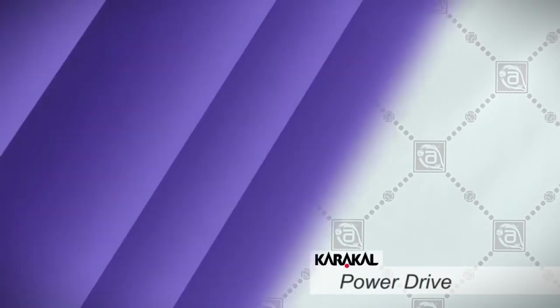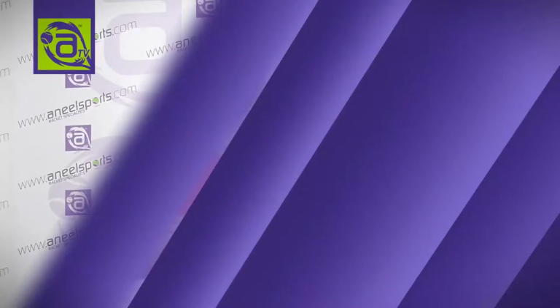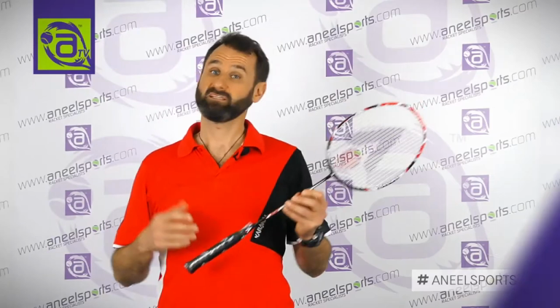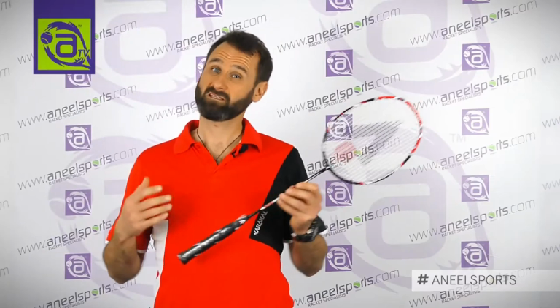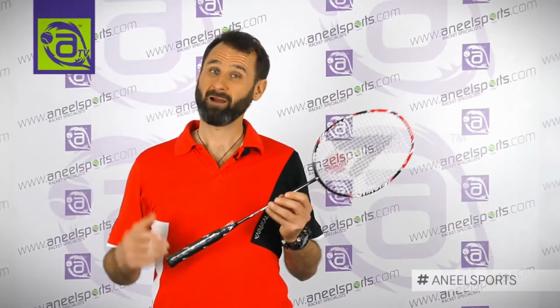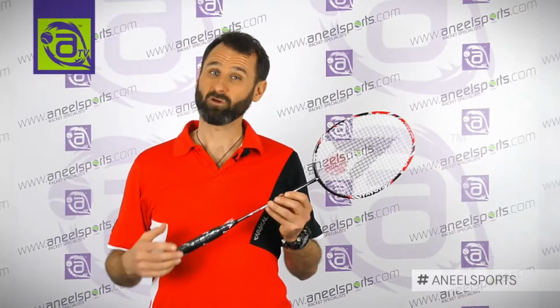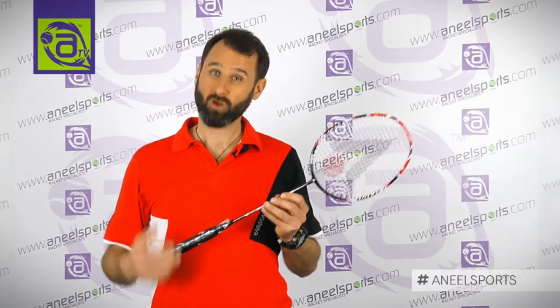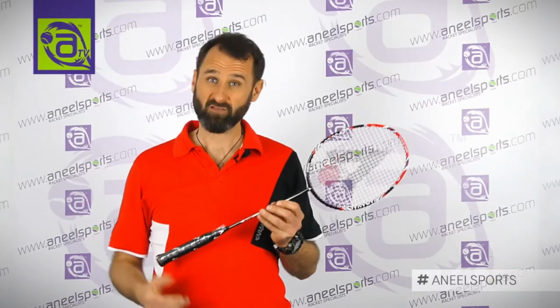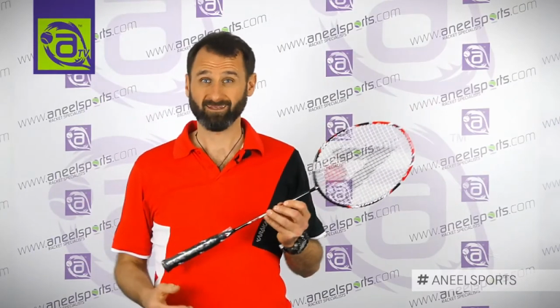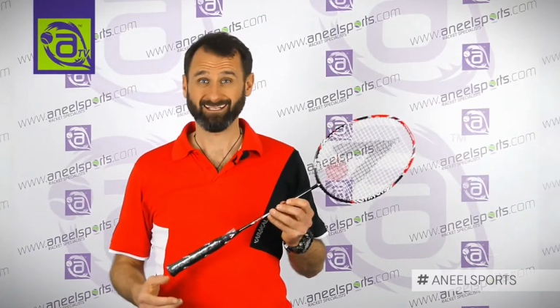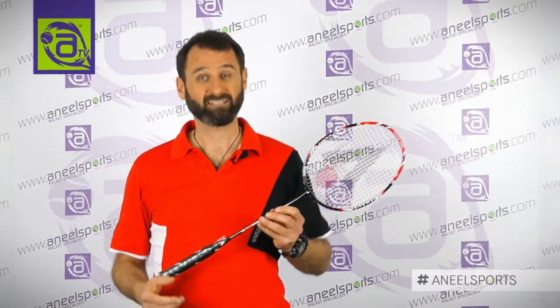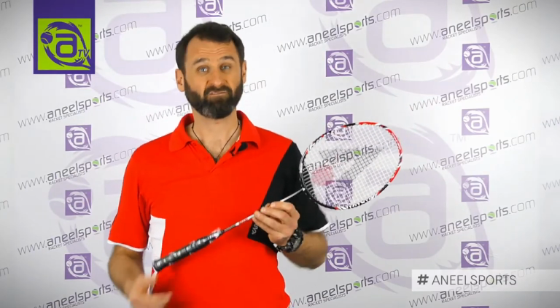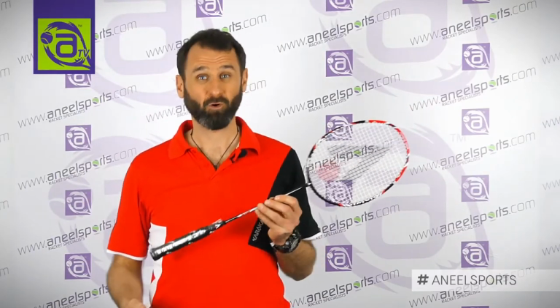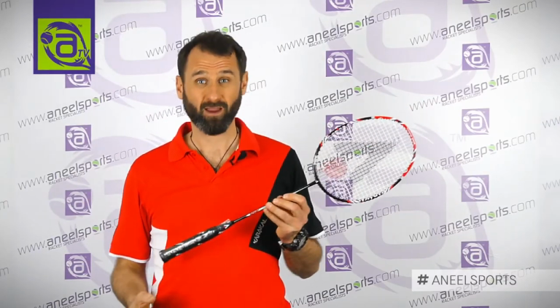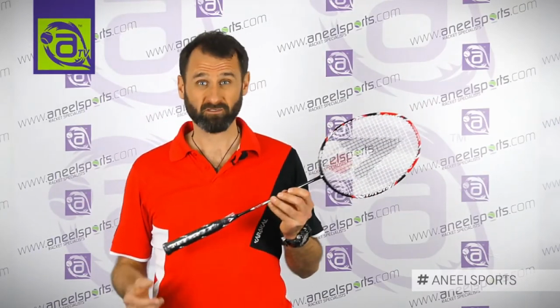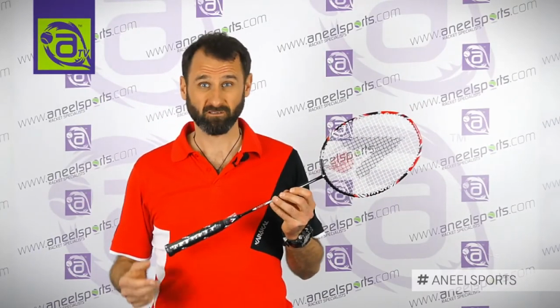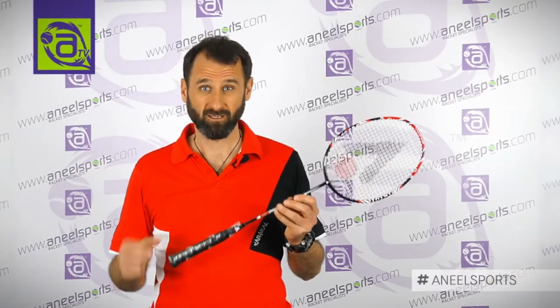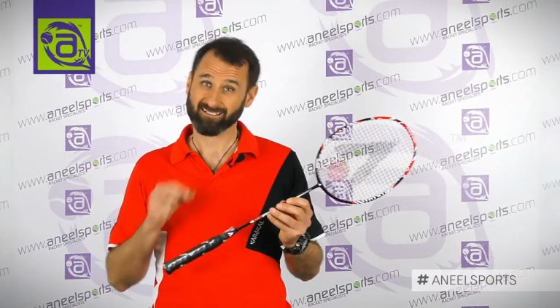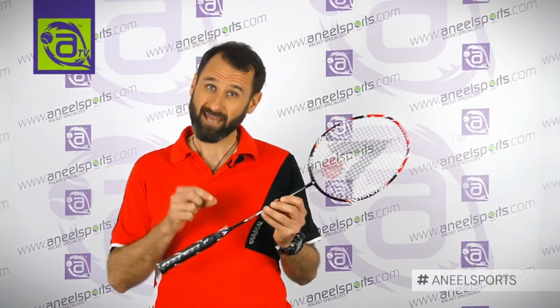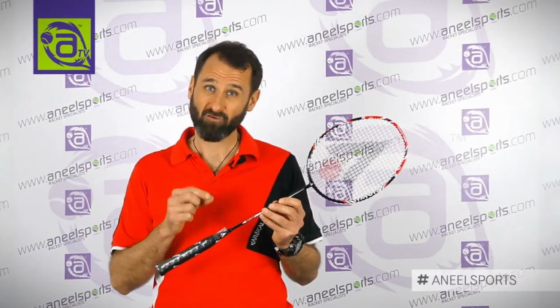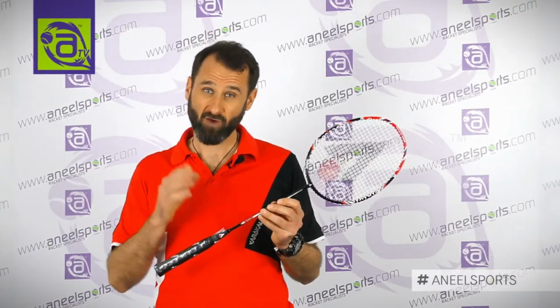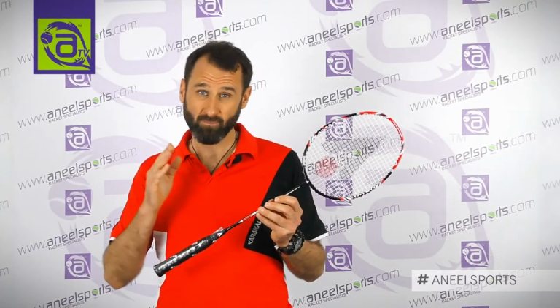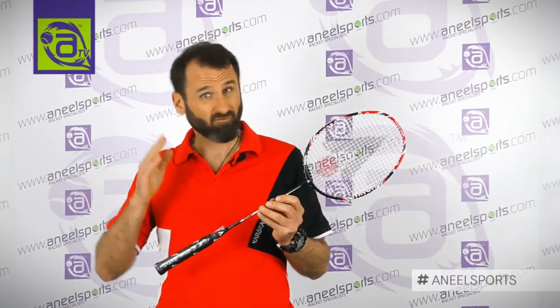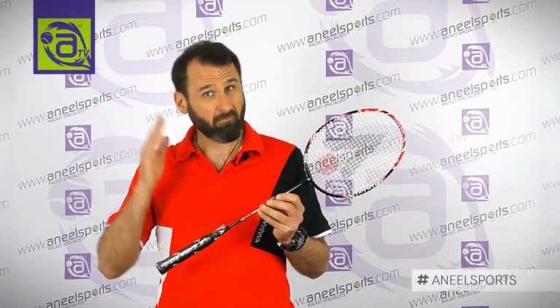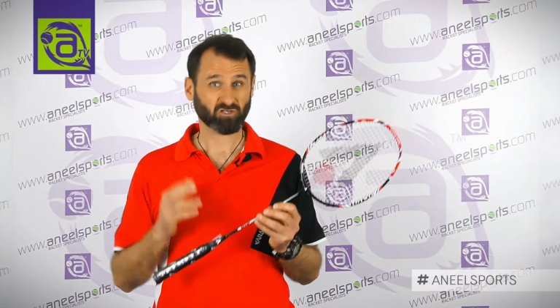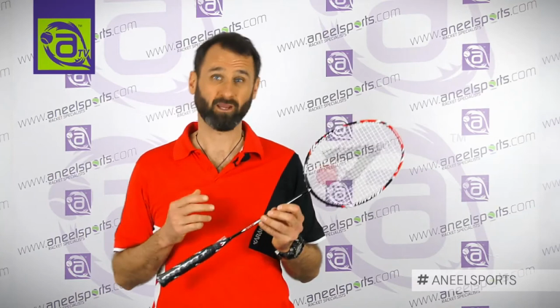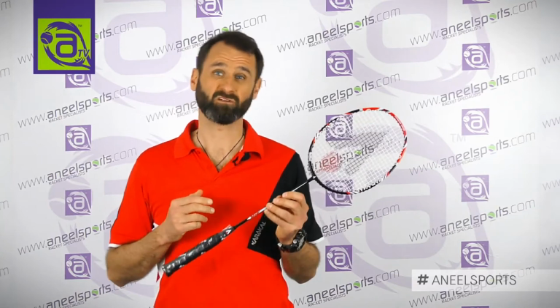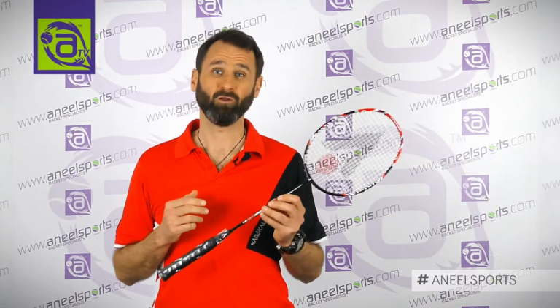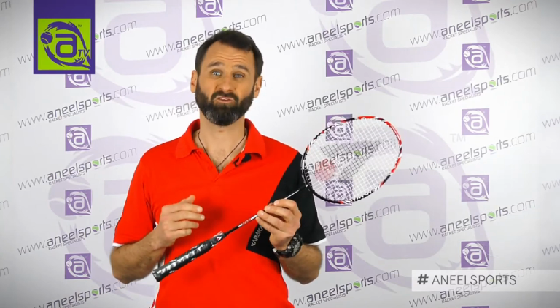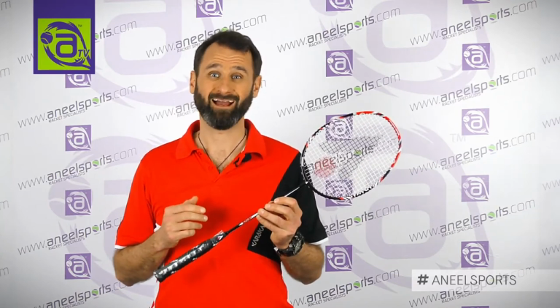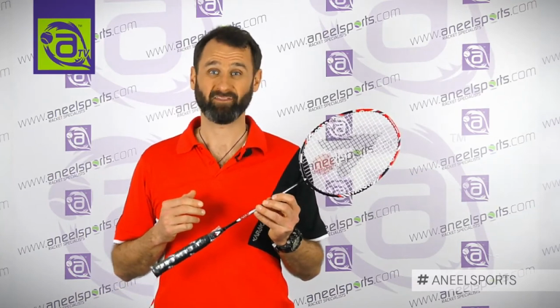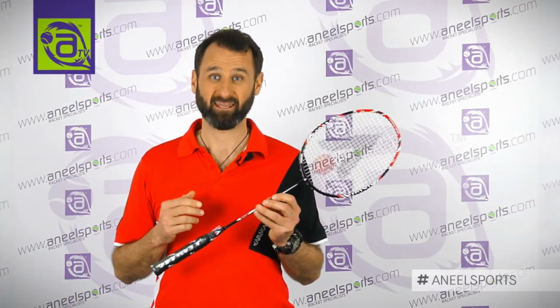This is the Power Drive. It's 84 grams and has a narrow frame for much quicker response at the net.